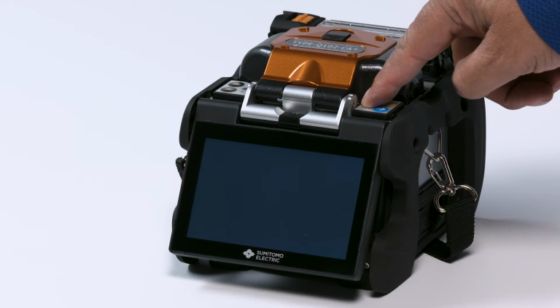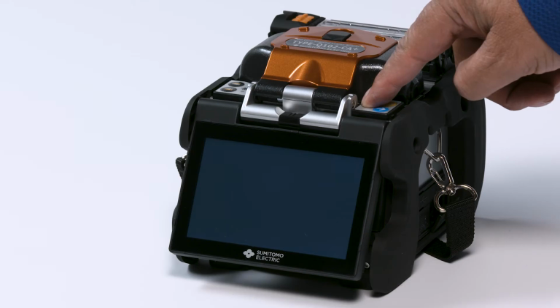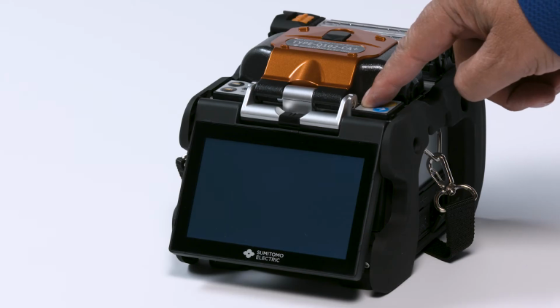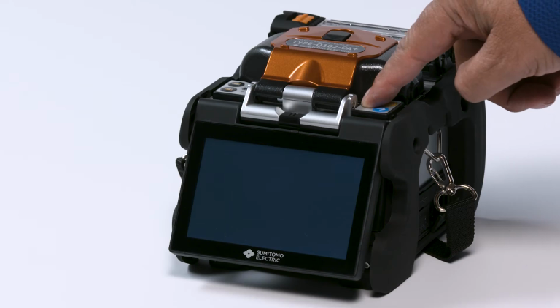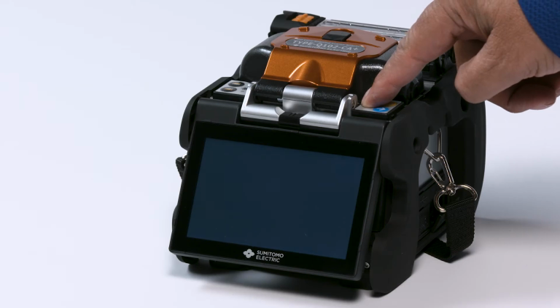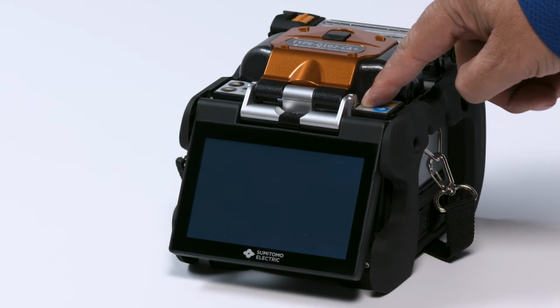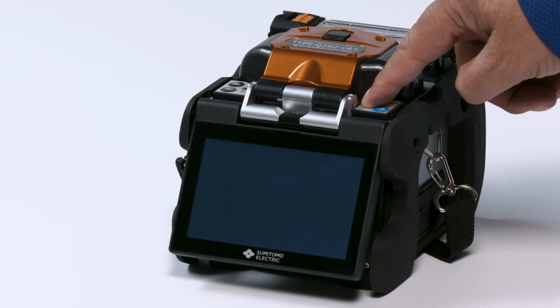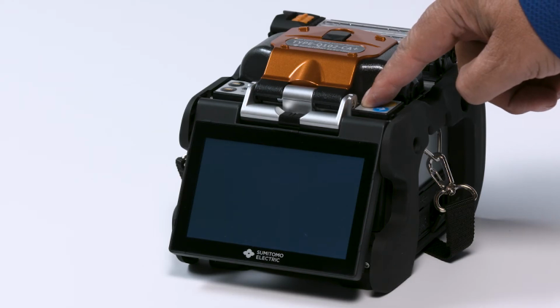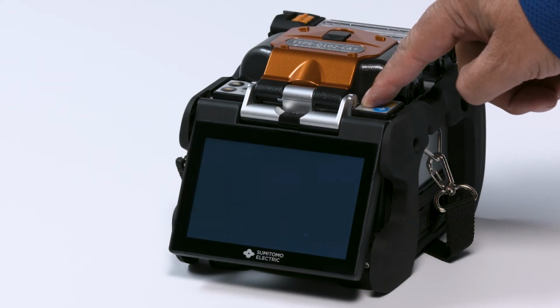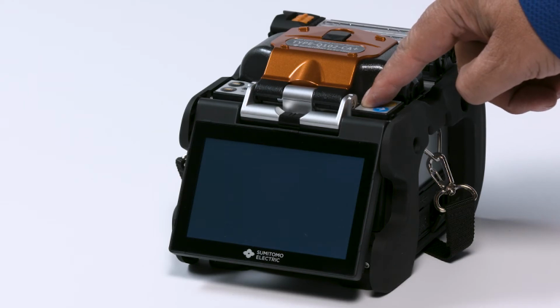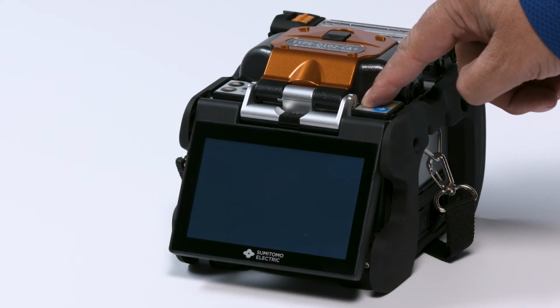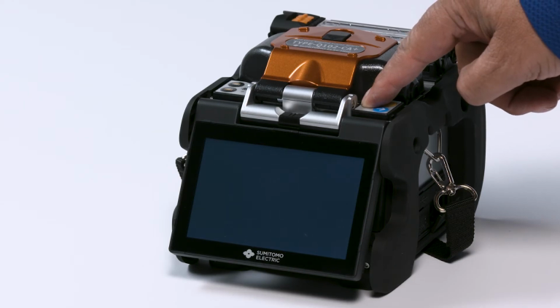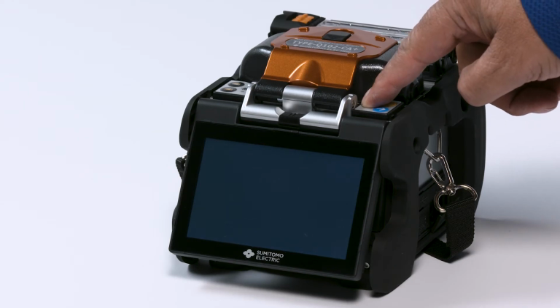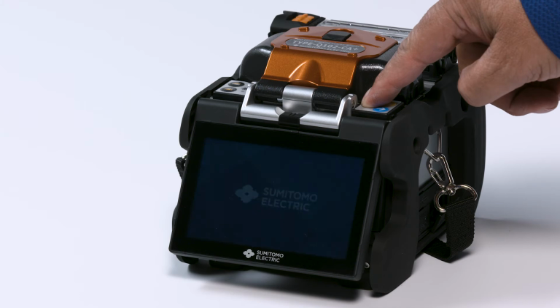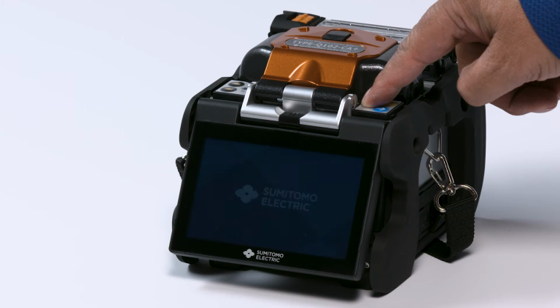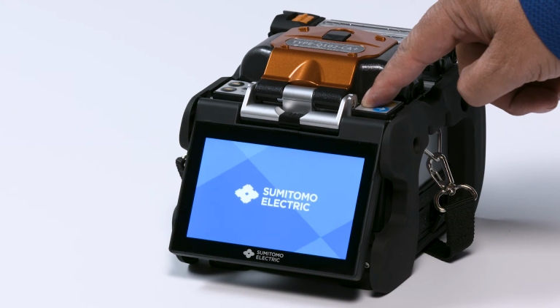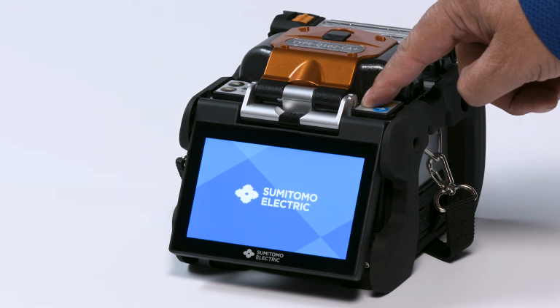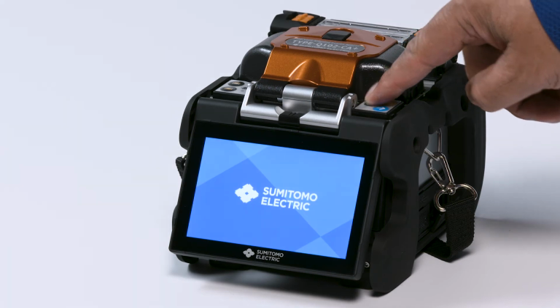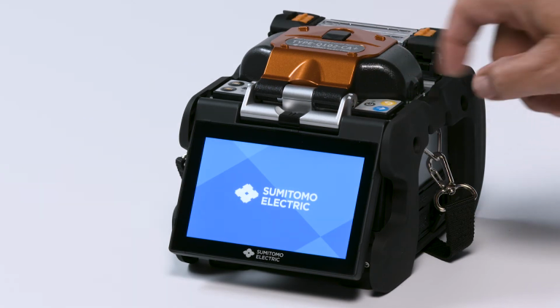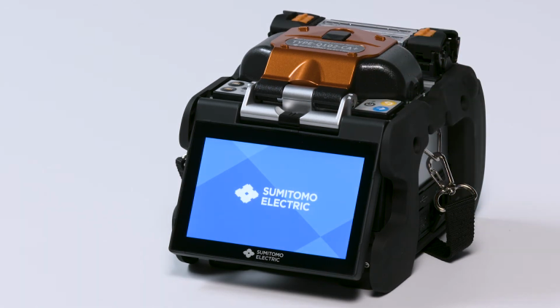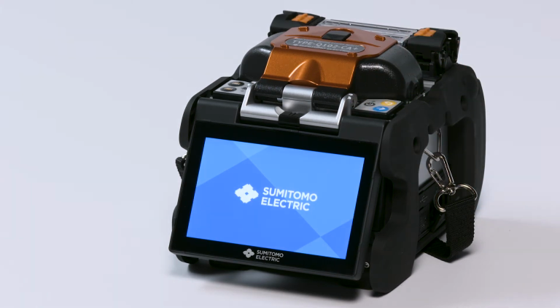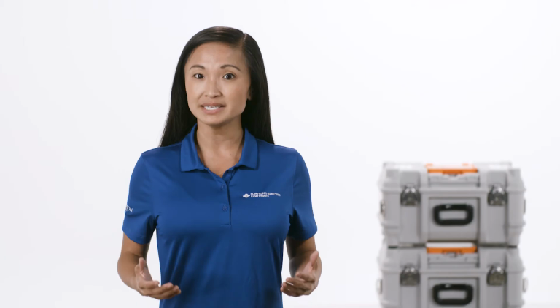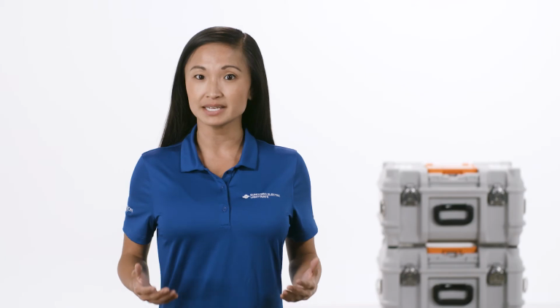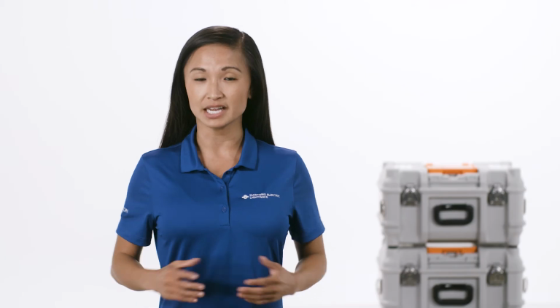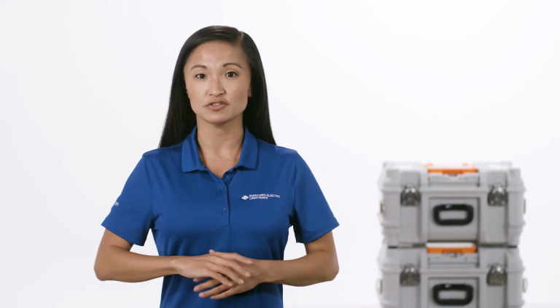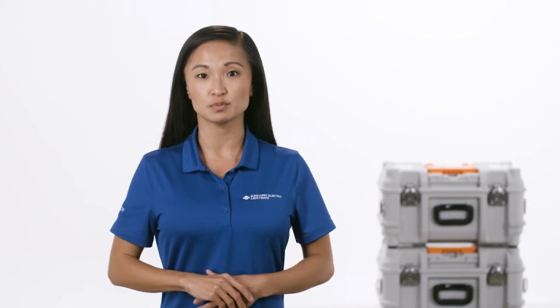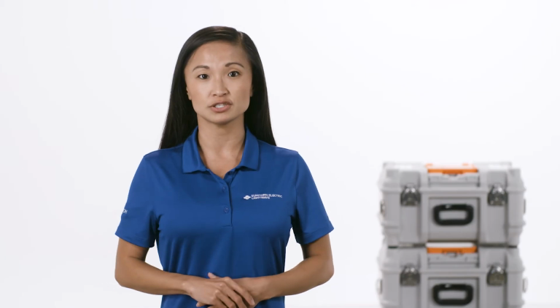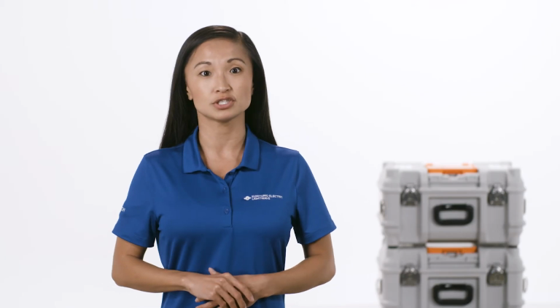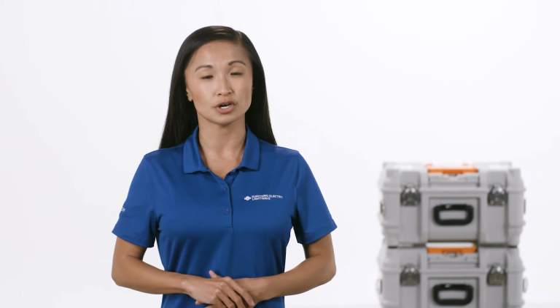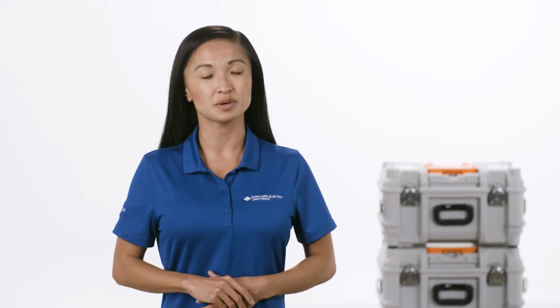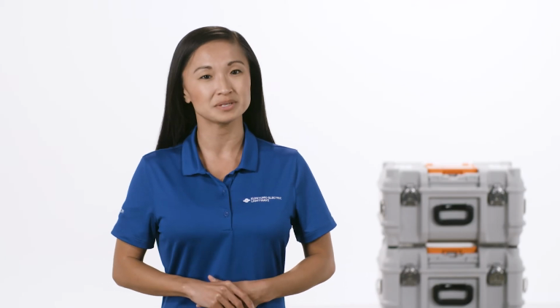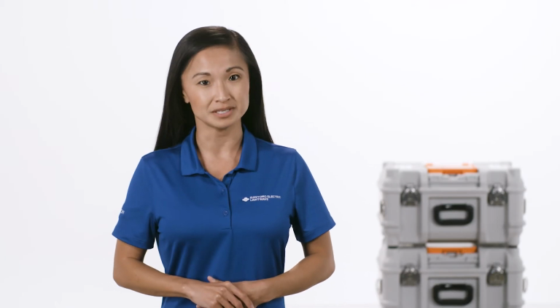To turn on, press the power button until the indicator light is green. It may take a second for the splicer to start up completely.